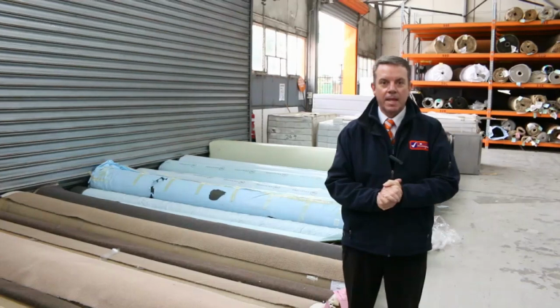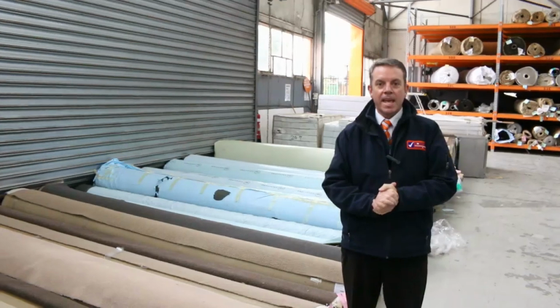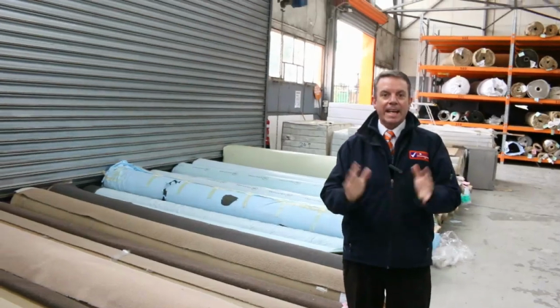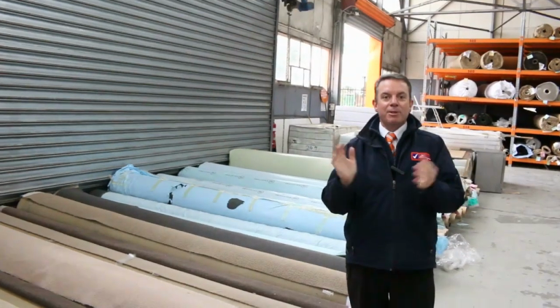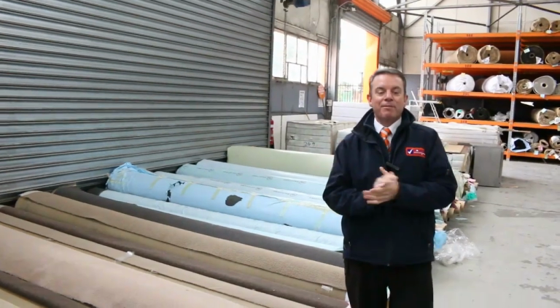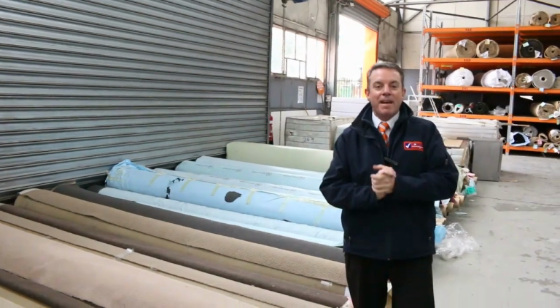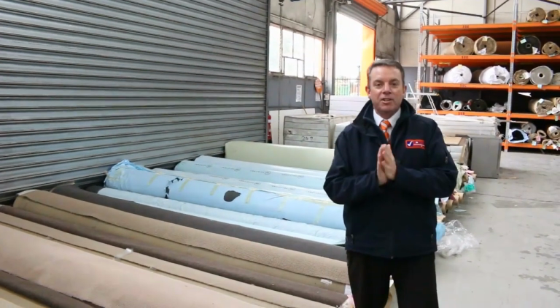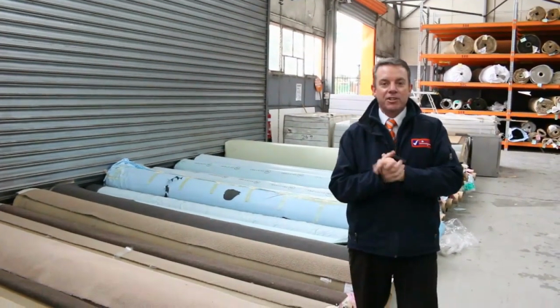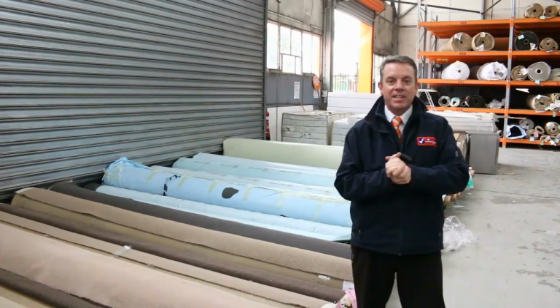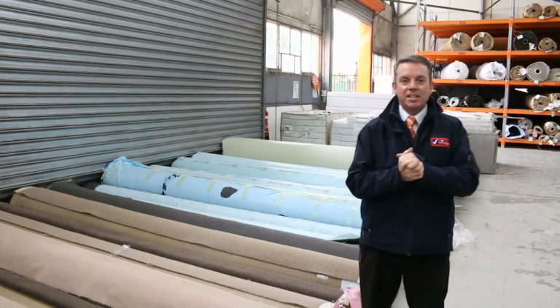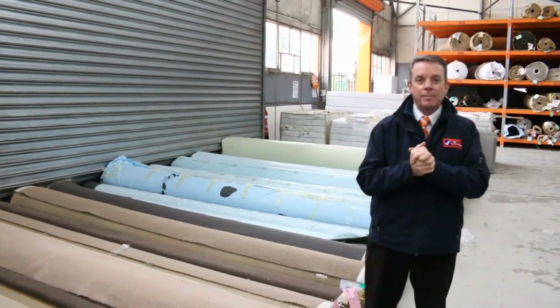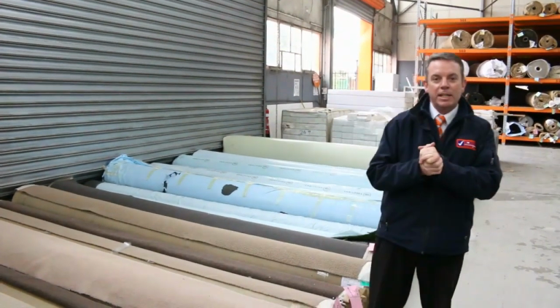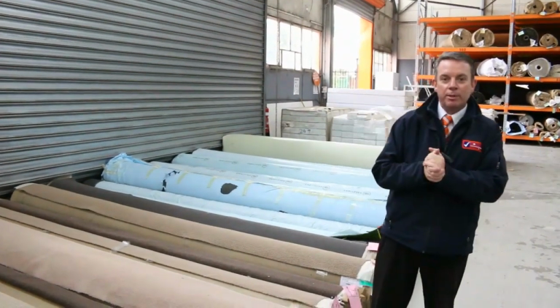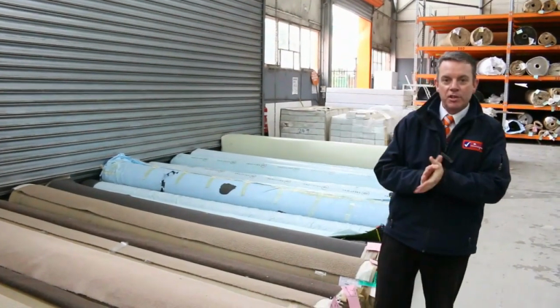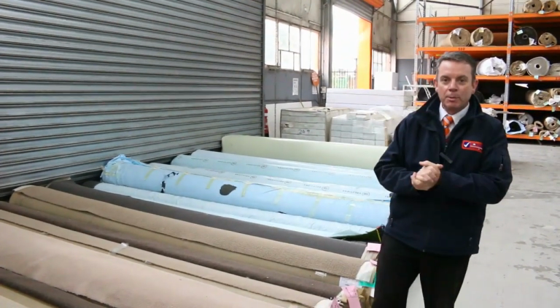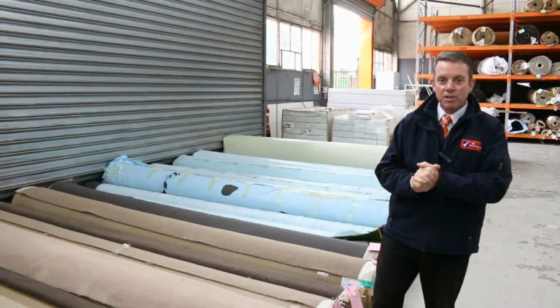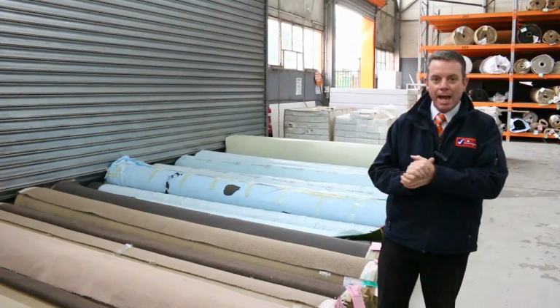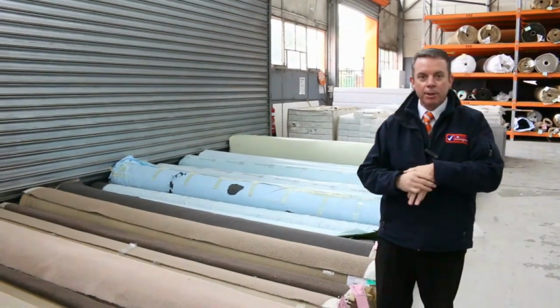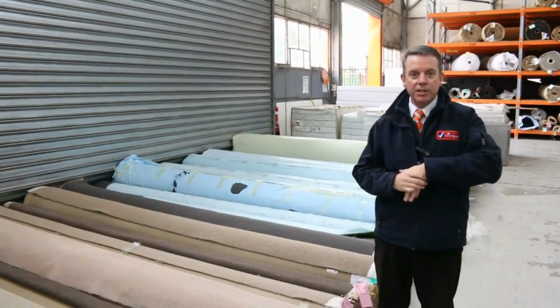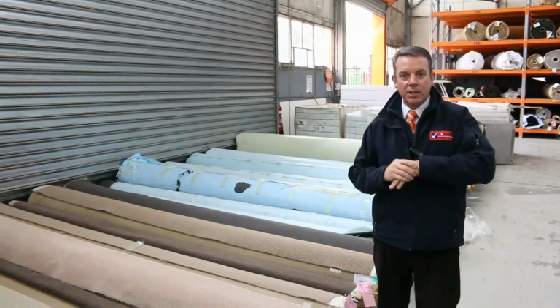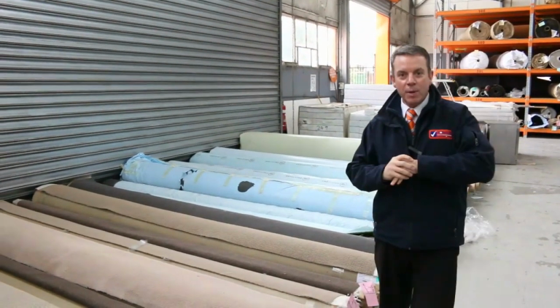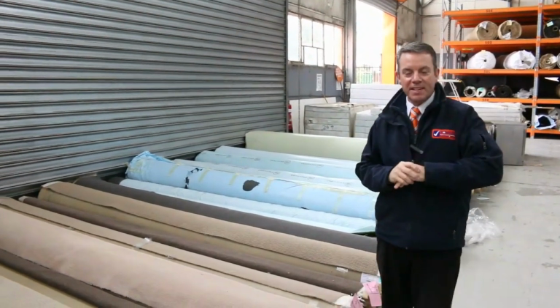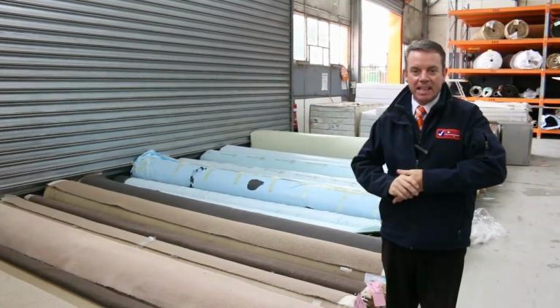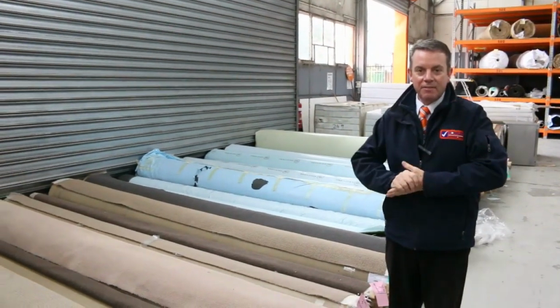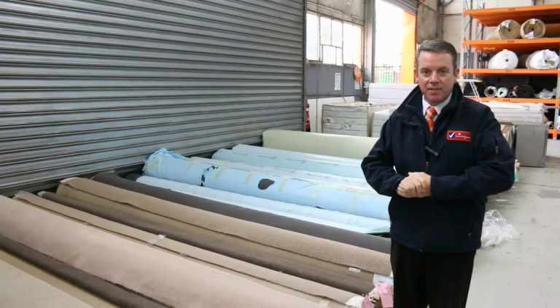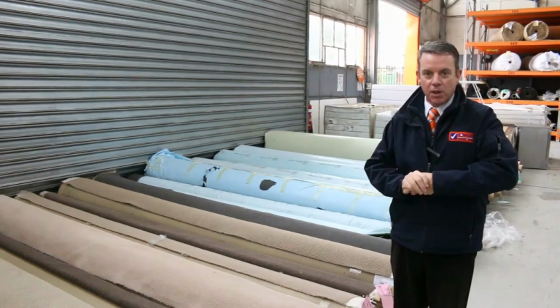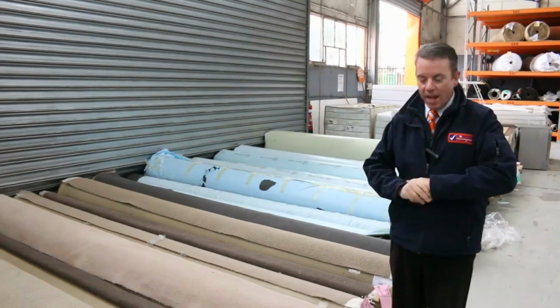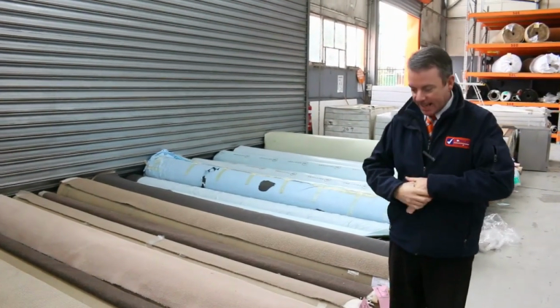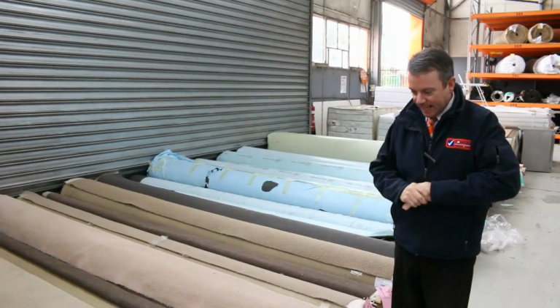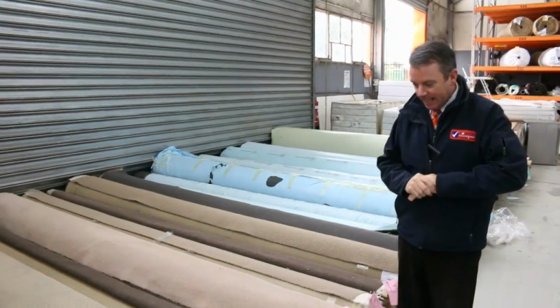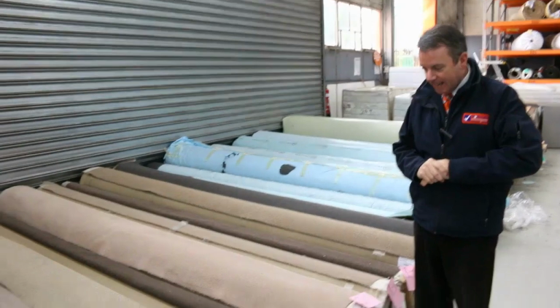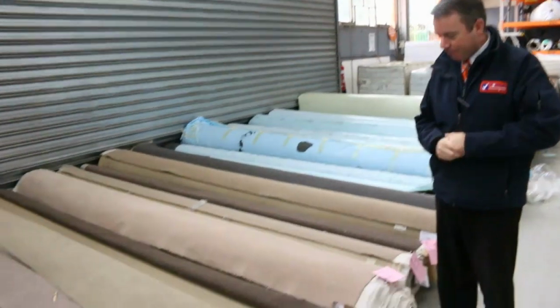G'day, I'm John from Vowles Auction and Sales. I'm here to preview tomorrow's carpet auction — that's Wednesday the 11th of July at 10 a.m.